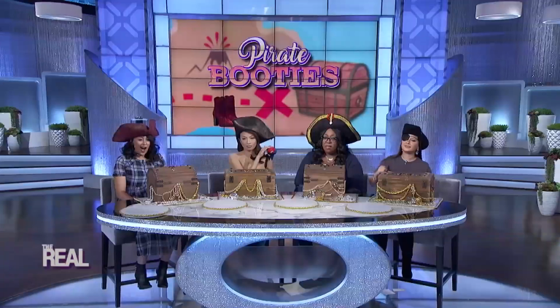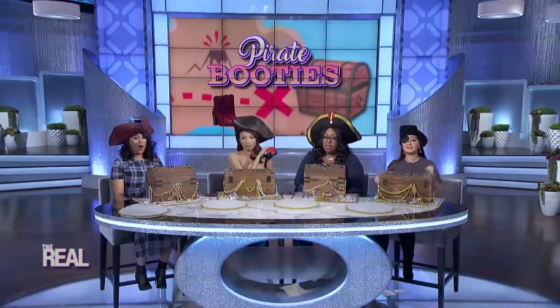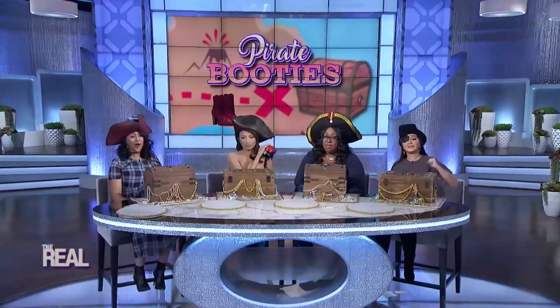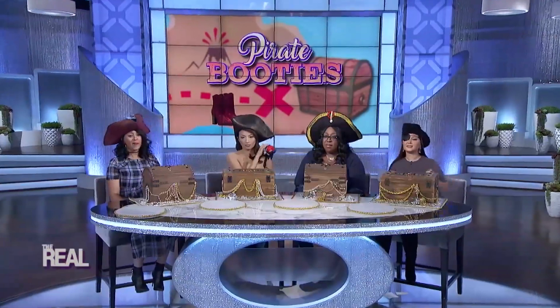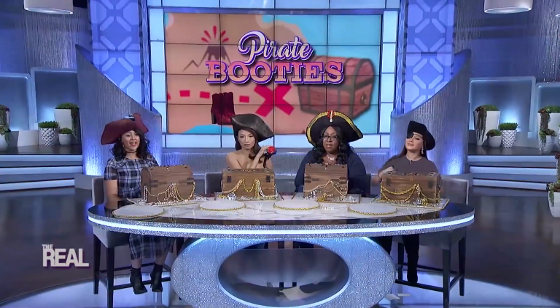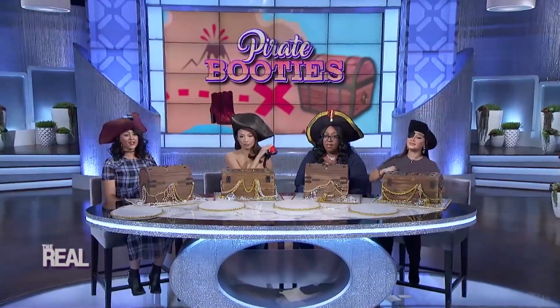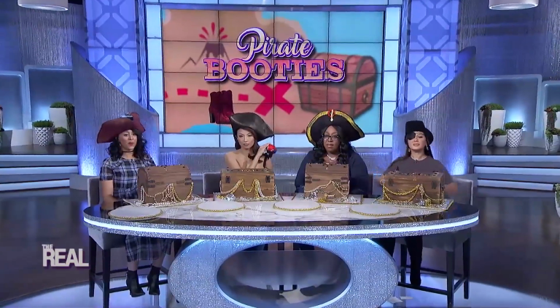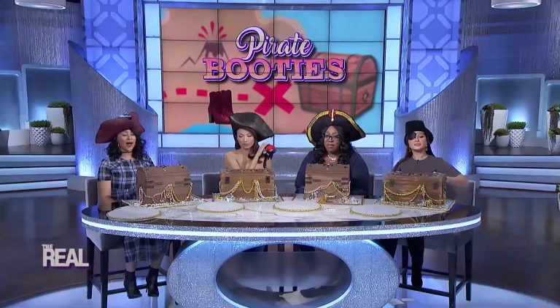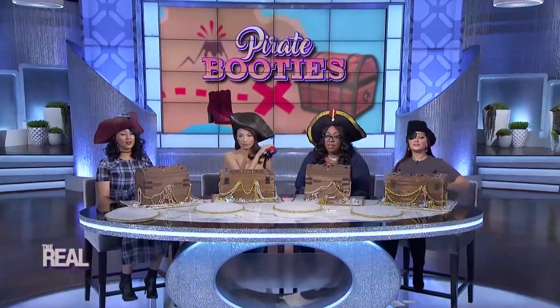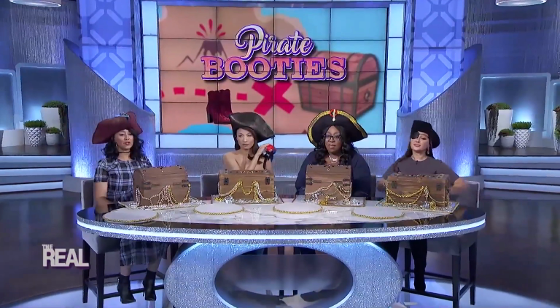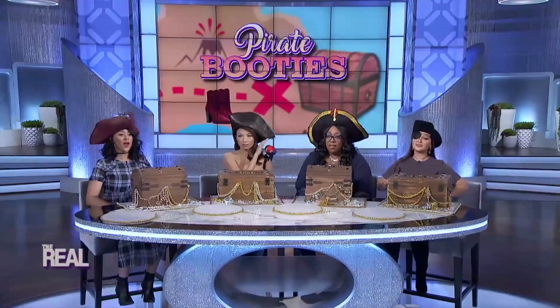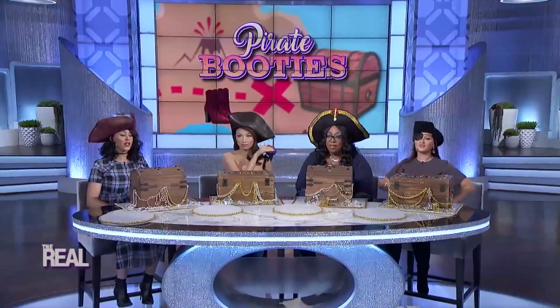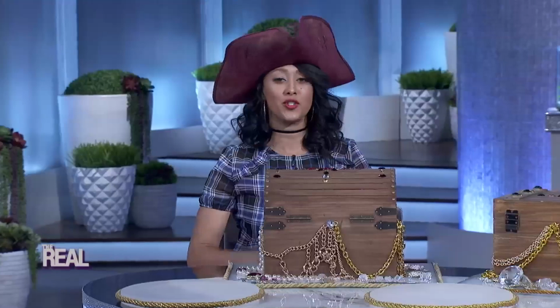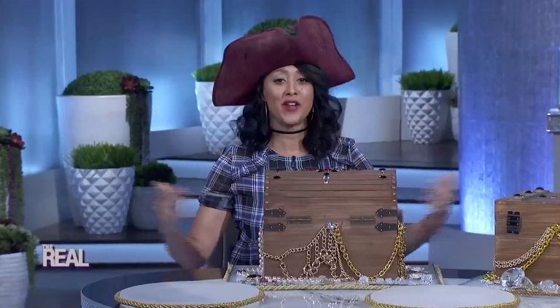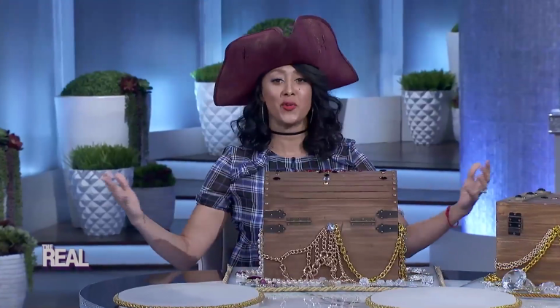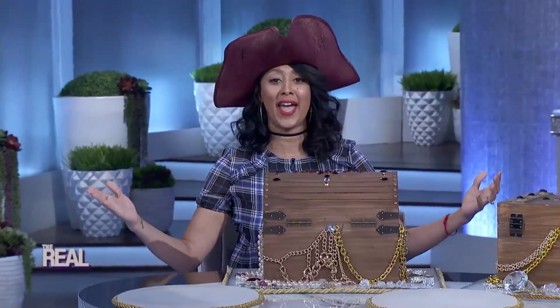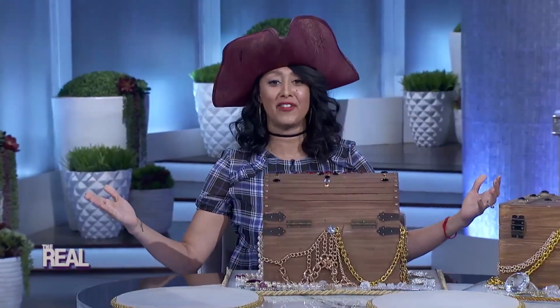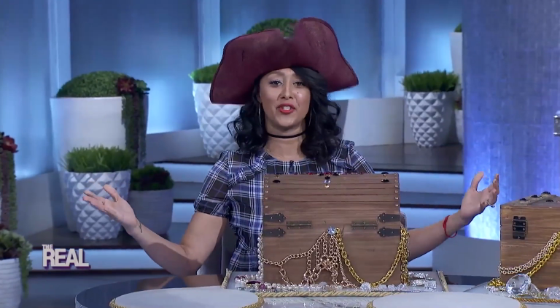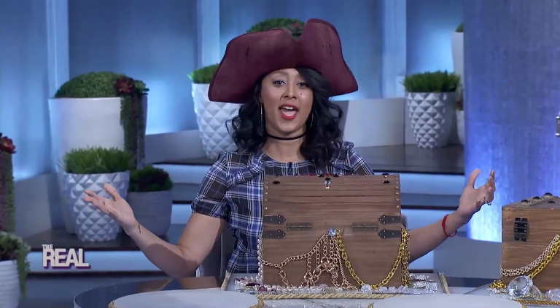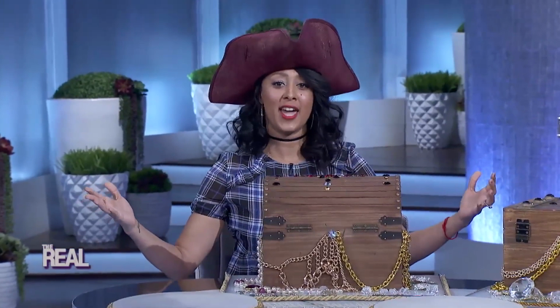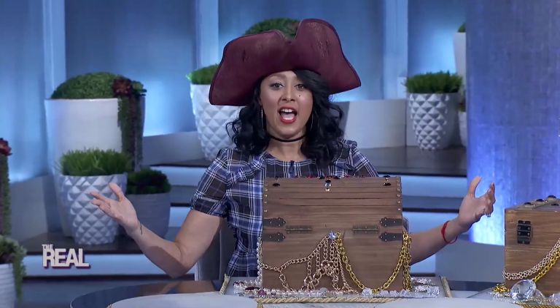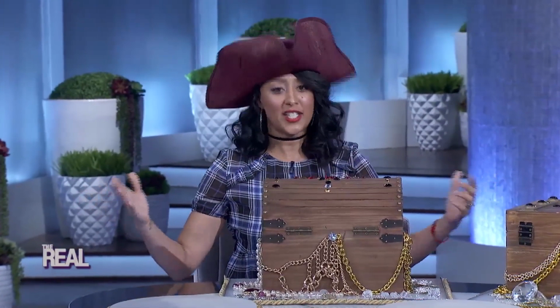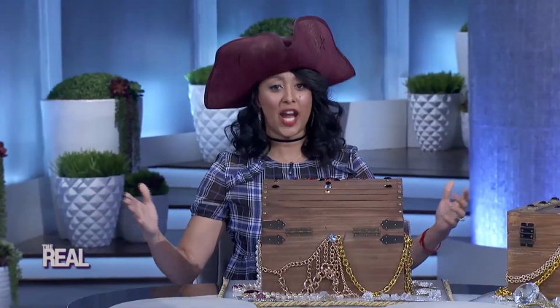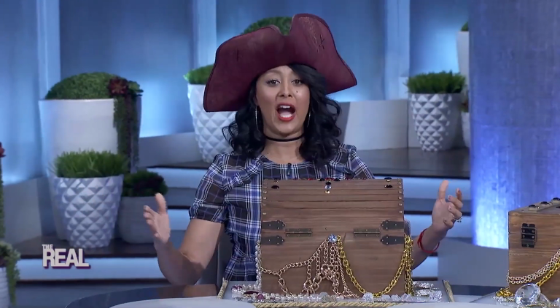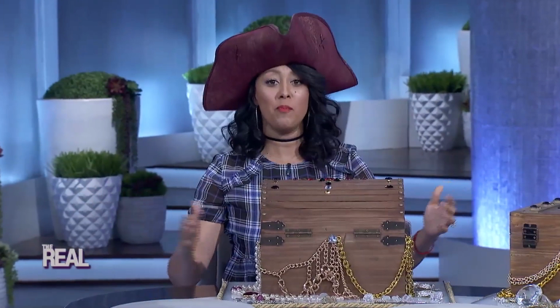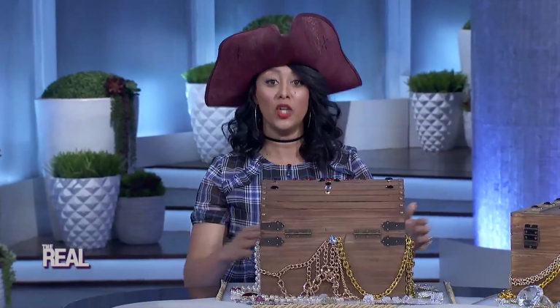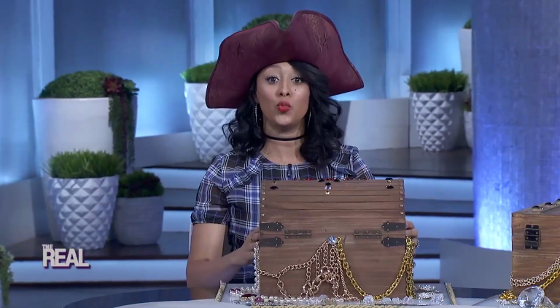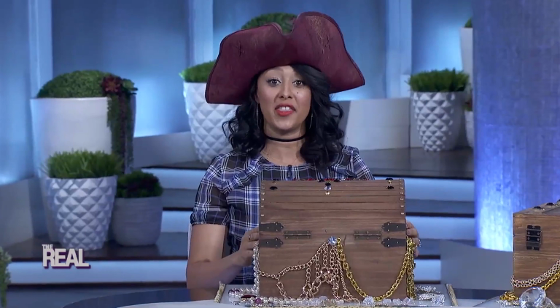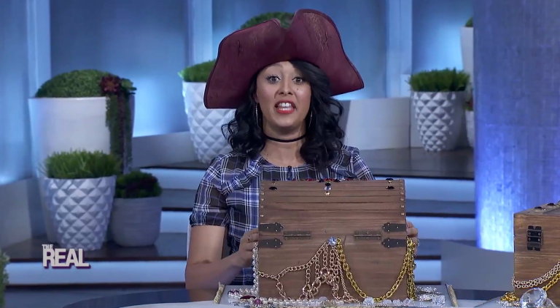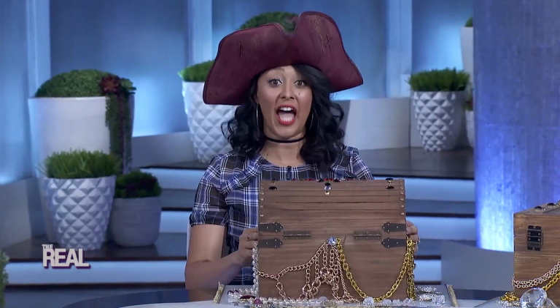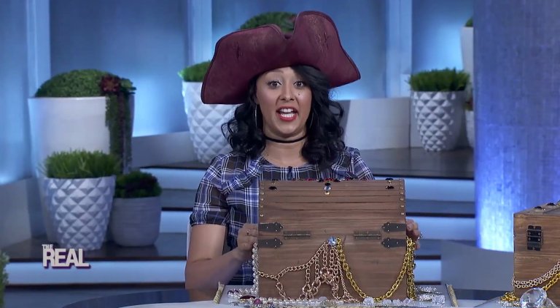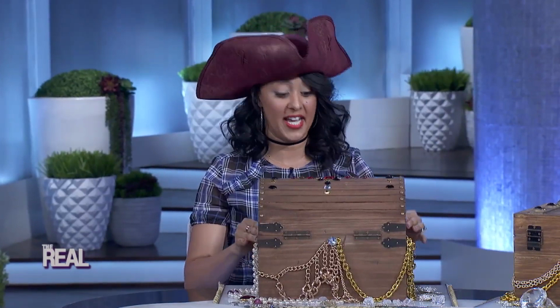Ahoy mateys, what bountiful treasure we have here today. Let's check out me loot with the lot of ya.